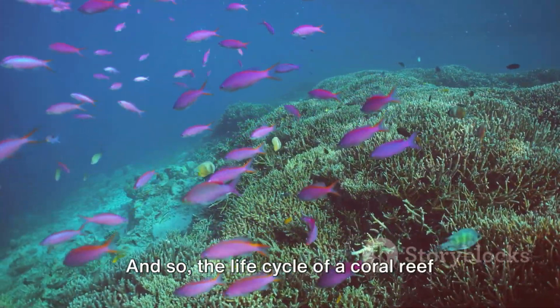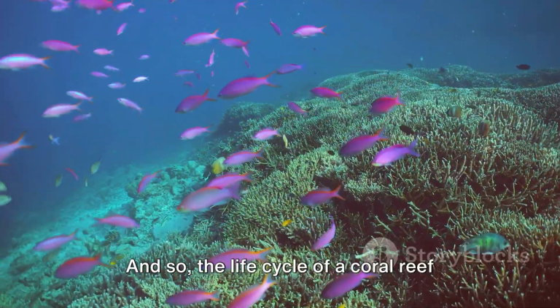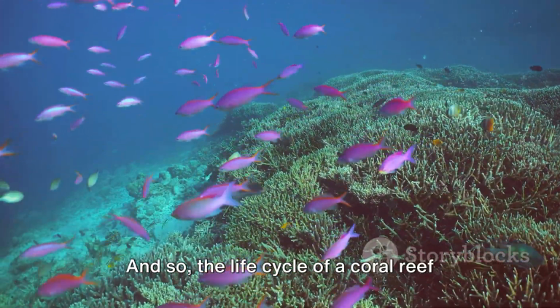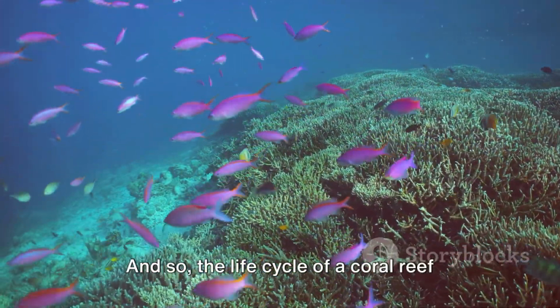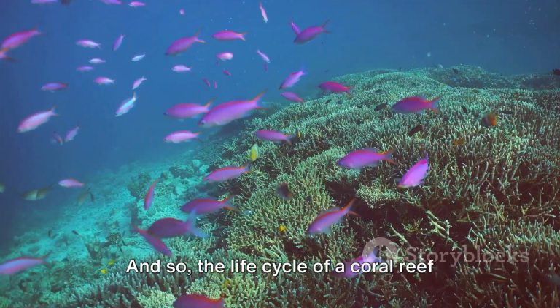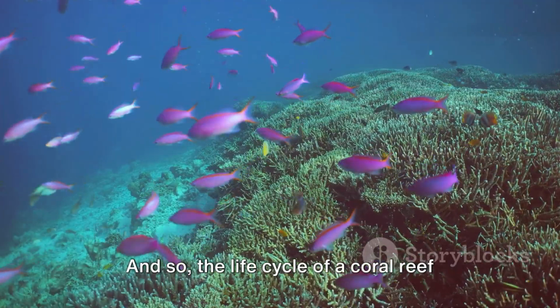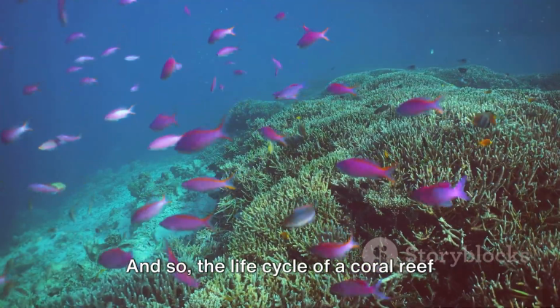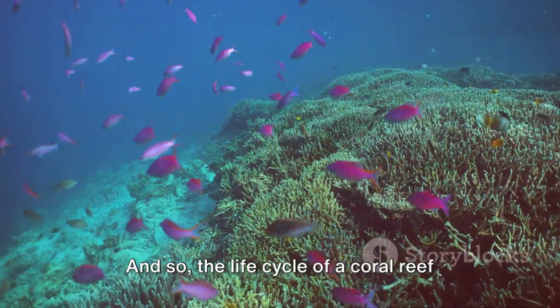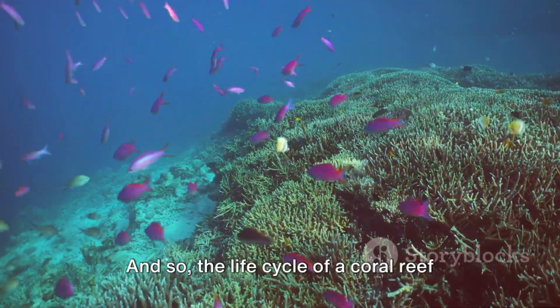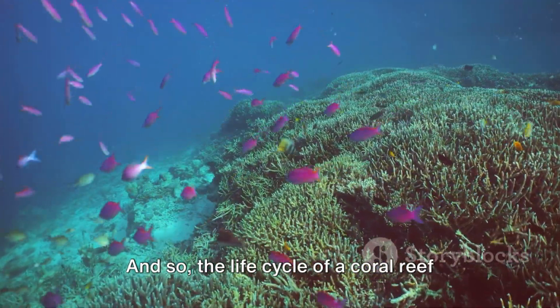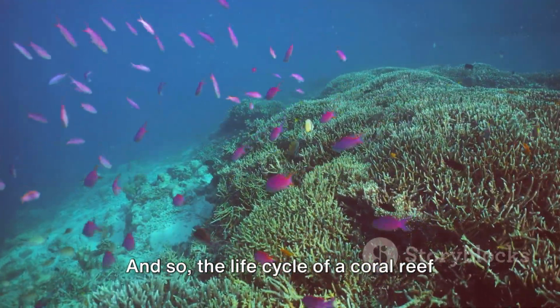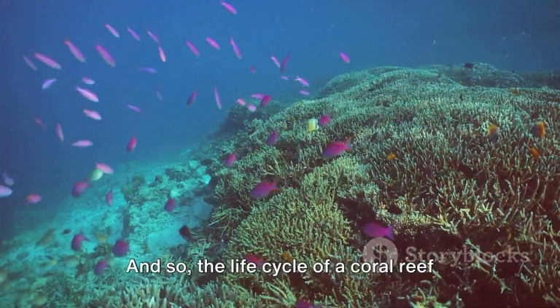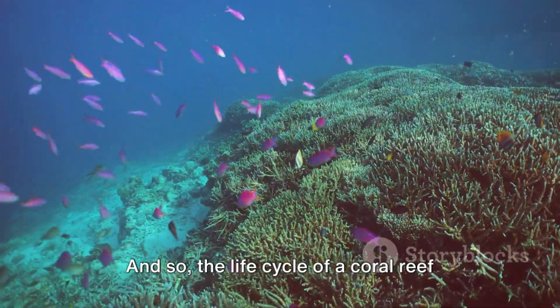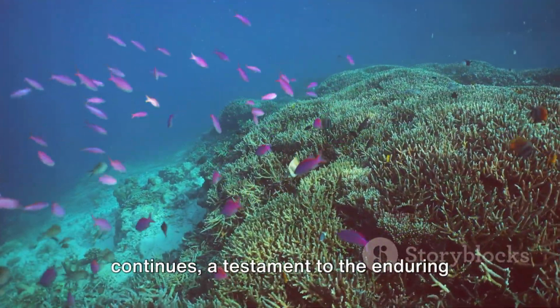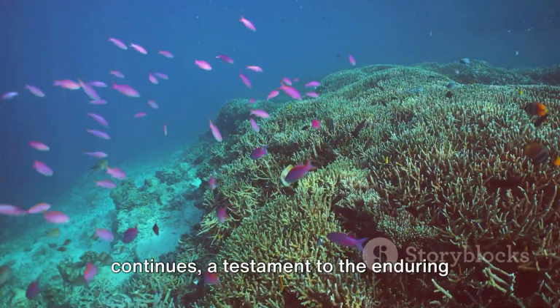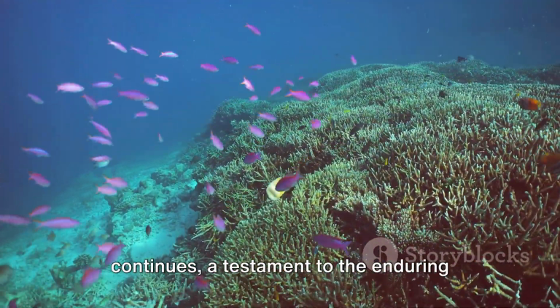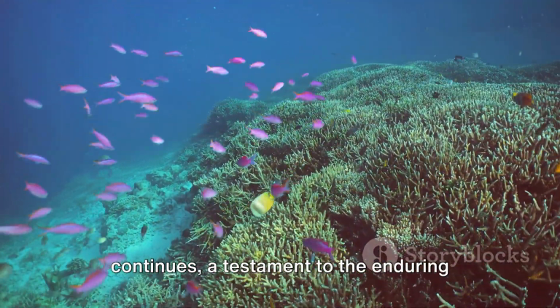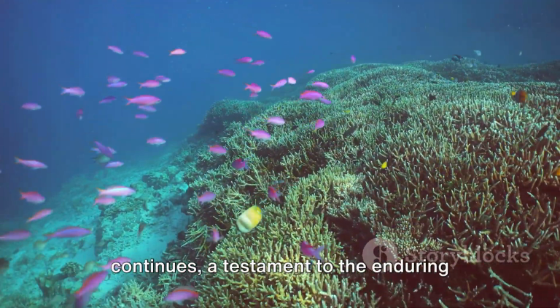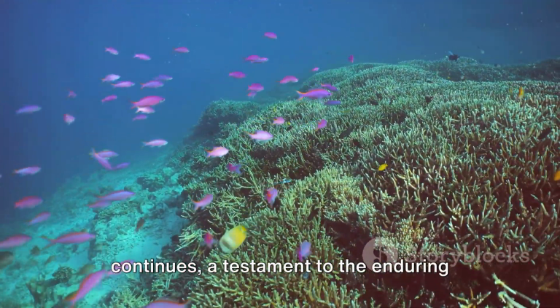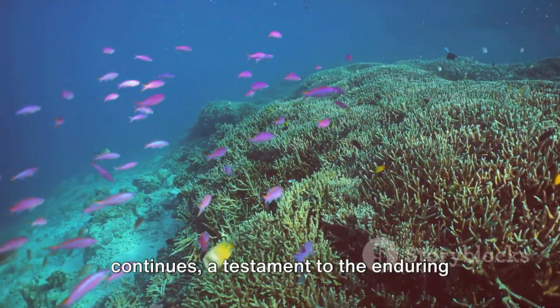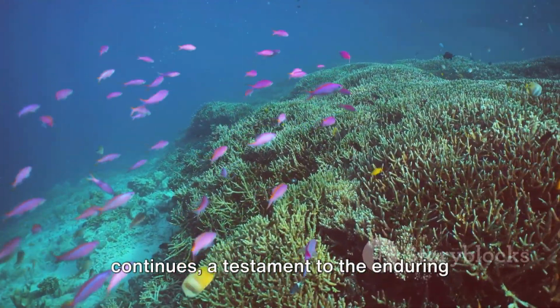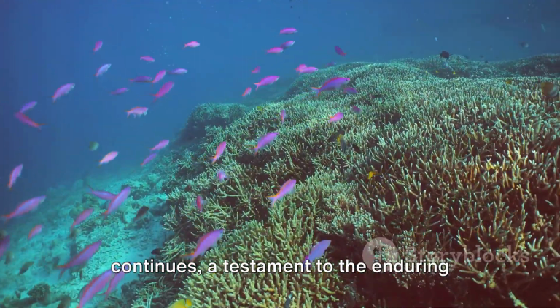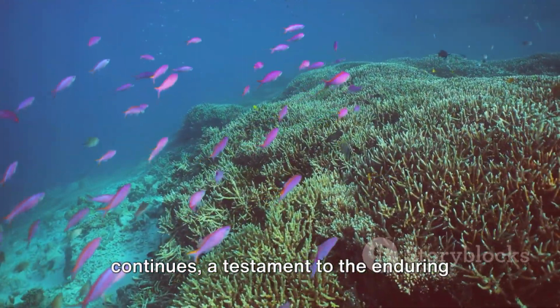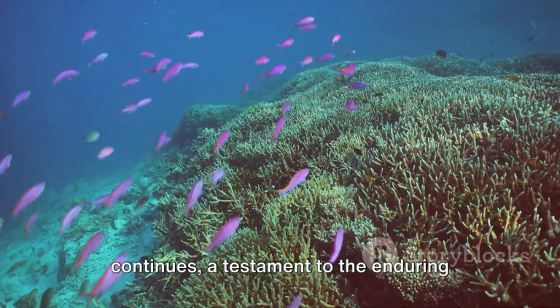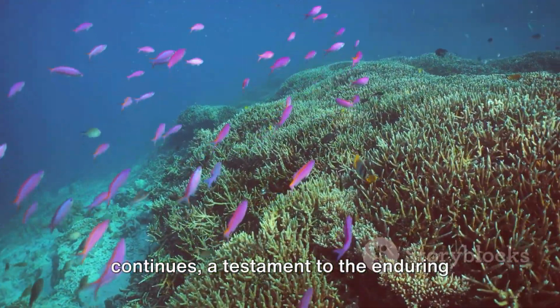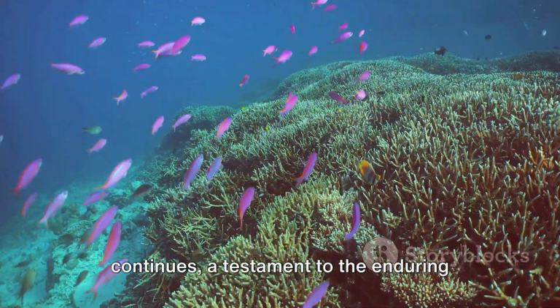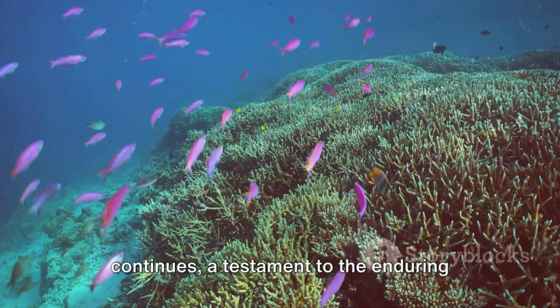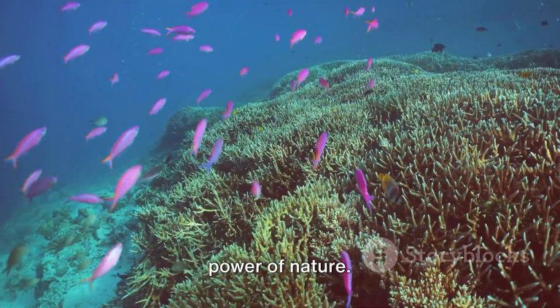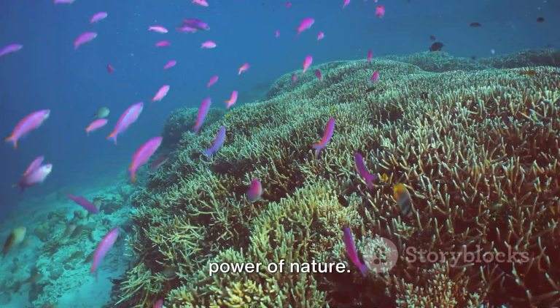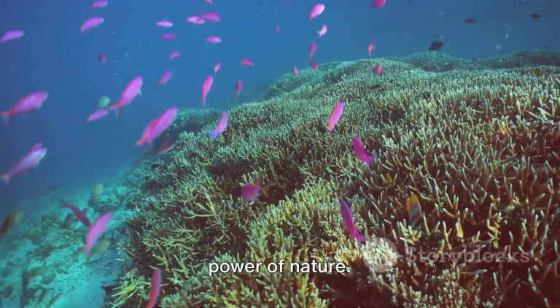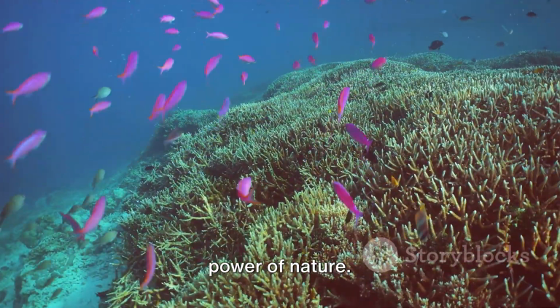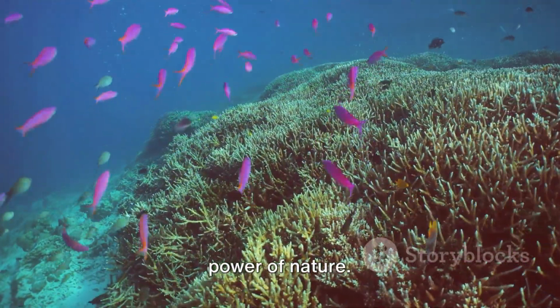And so, the life cycle of a coral reef continues, a testament to the enduring power of nature.